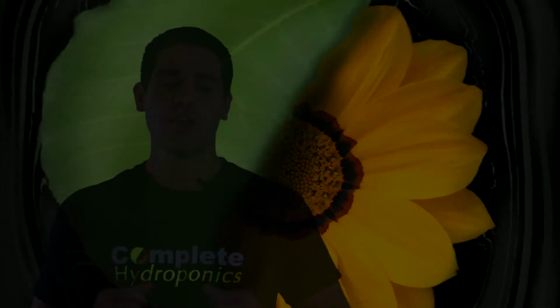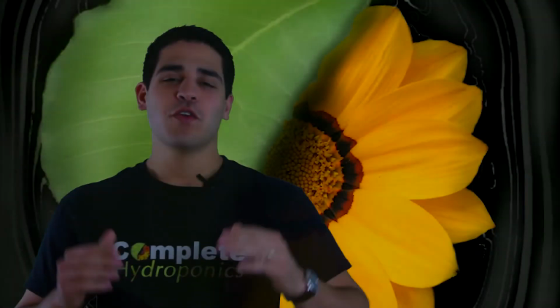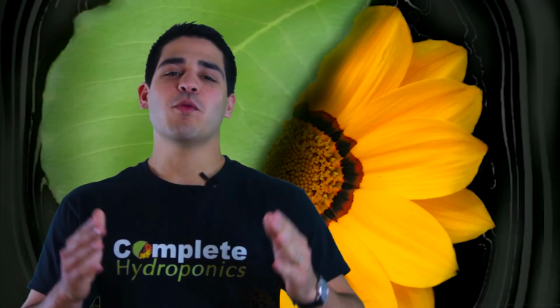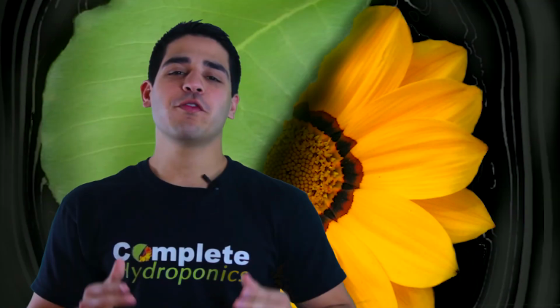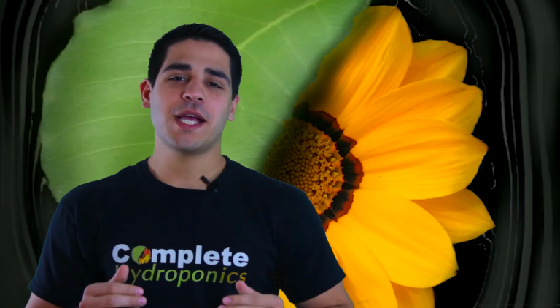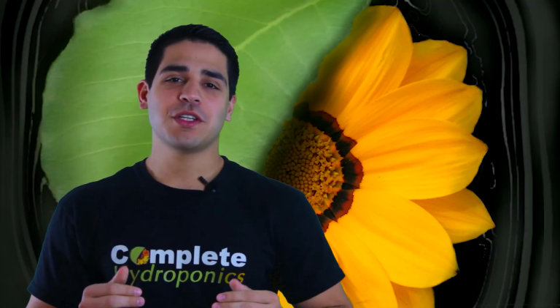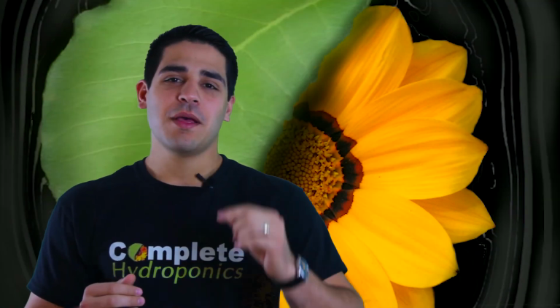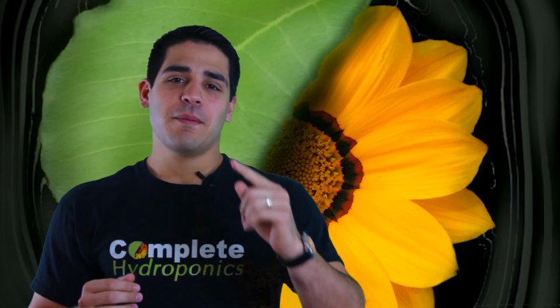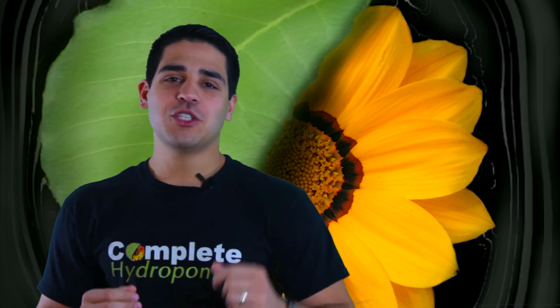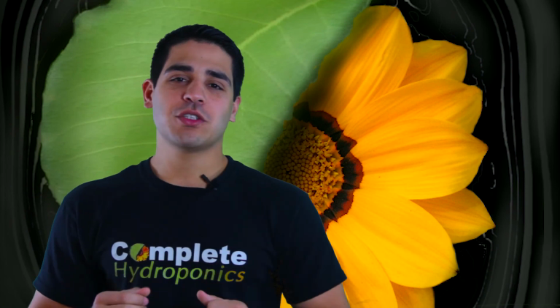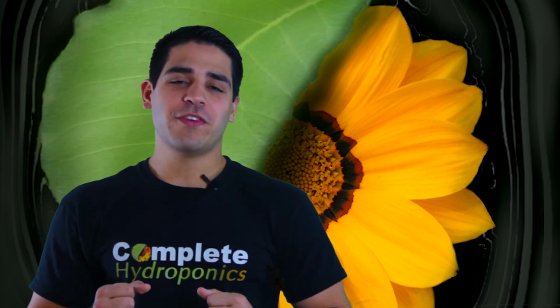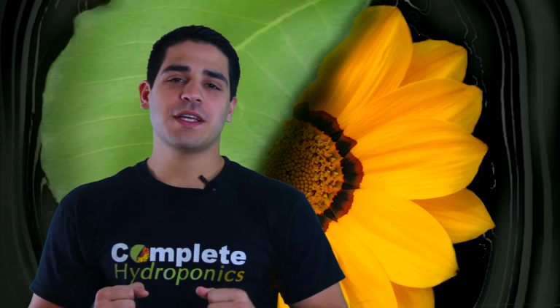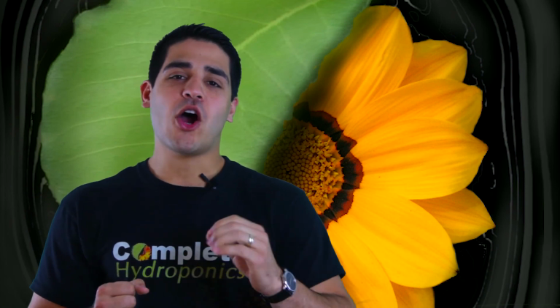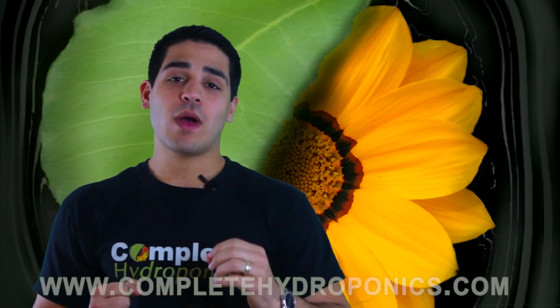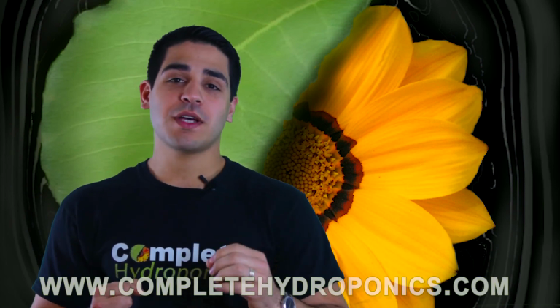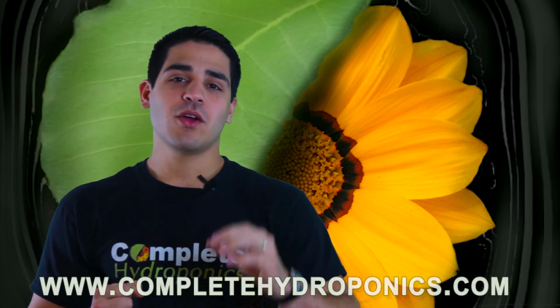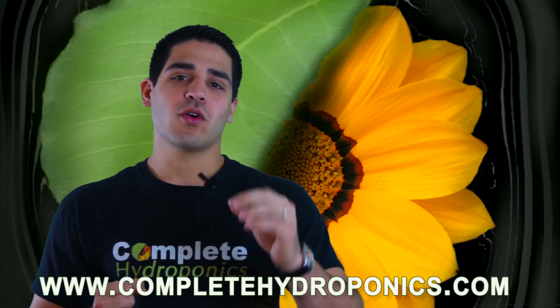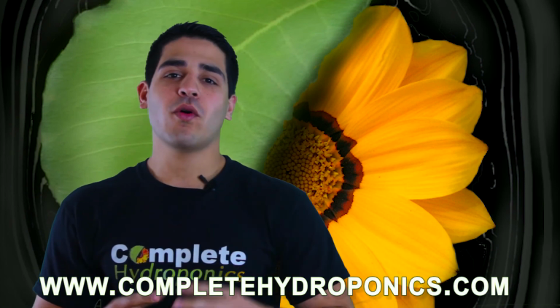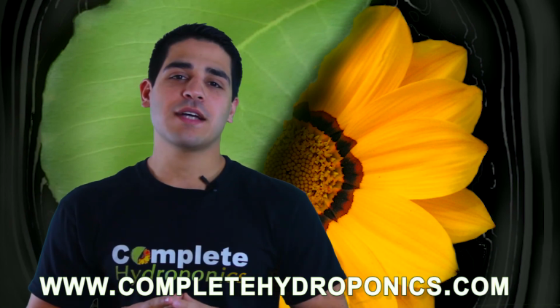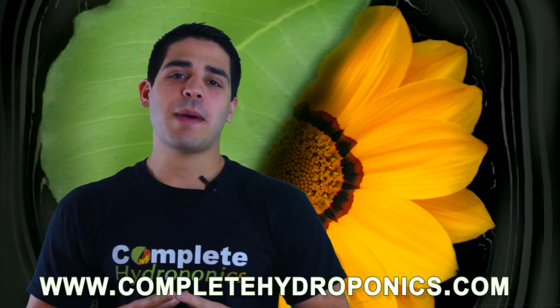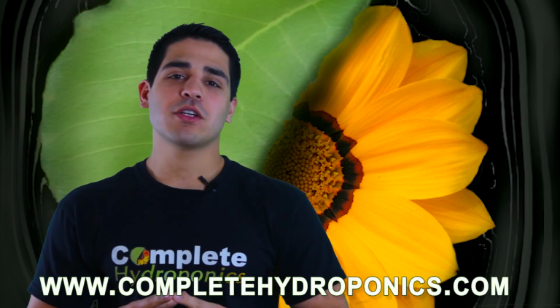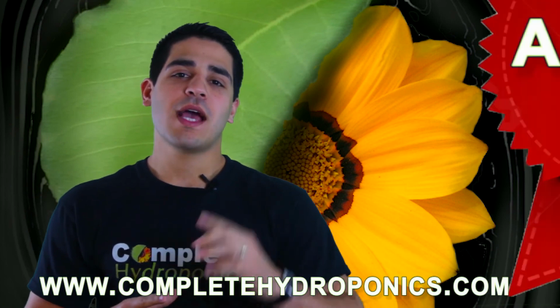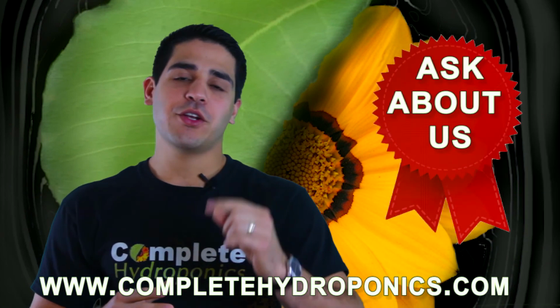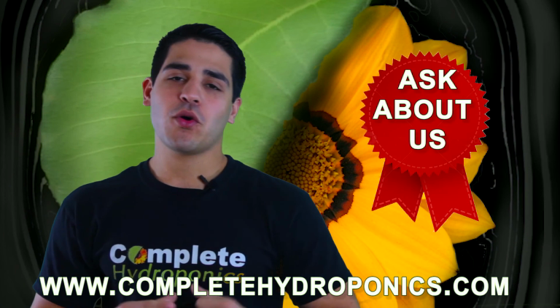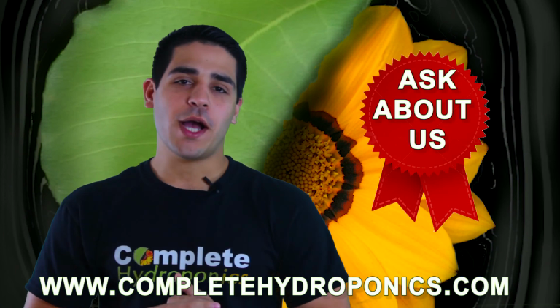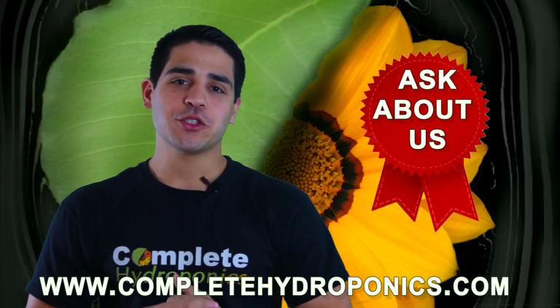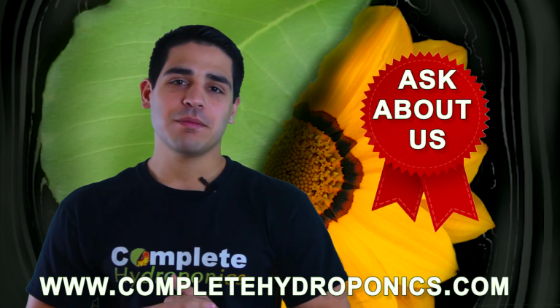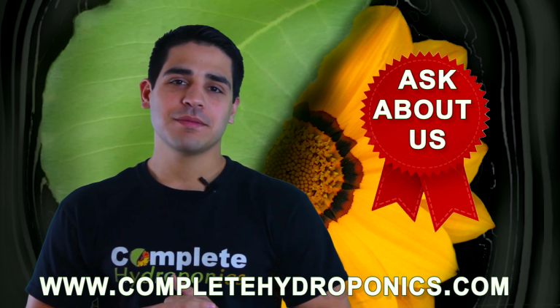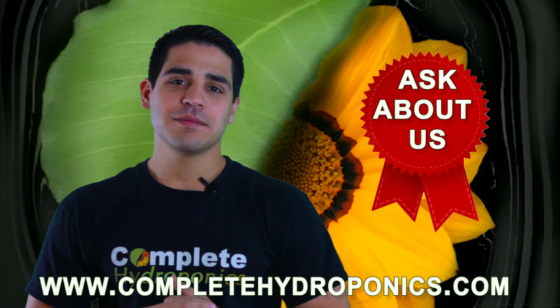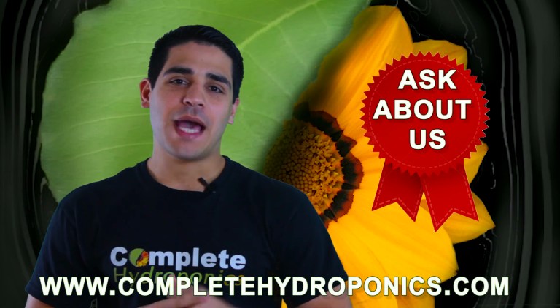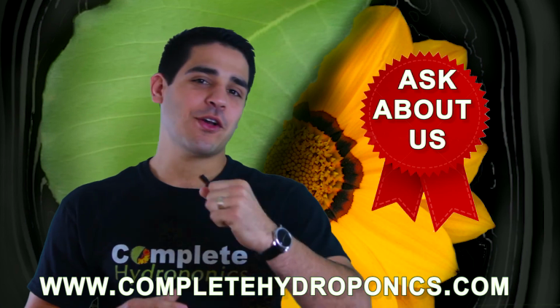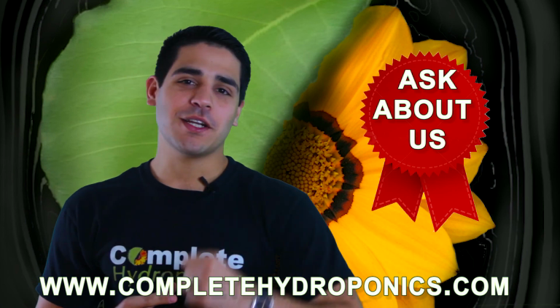For more information, be sure to visit our website or go and ask about us at your local hydro shop. Happy Gardening!